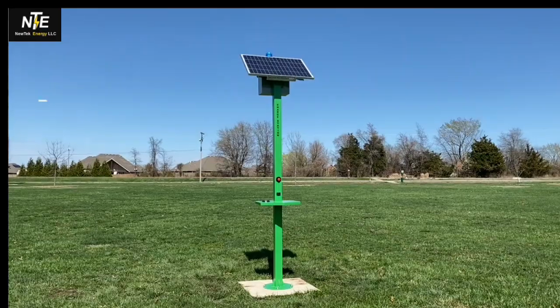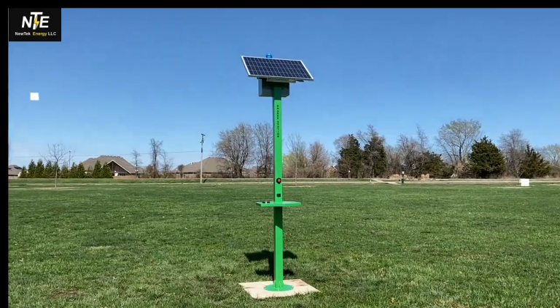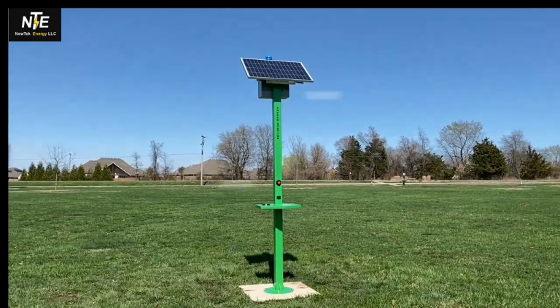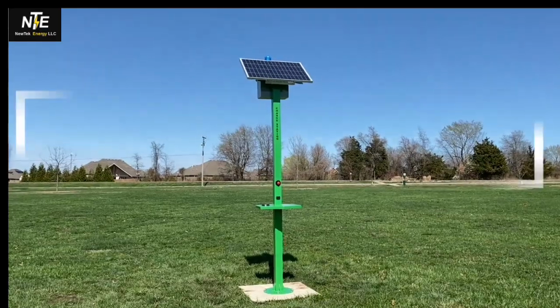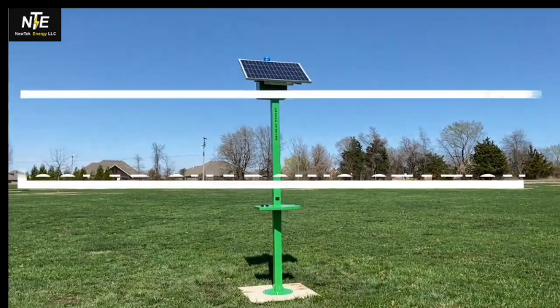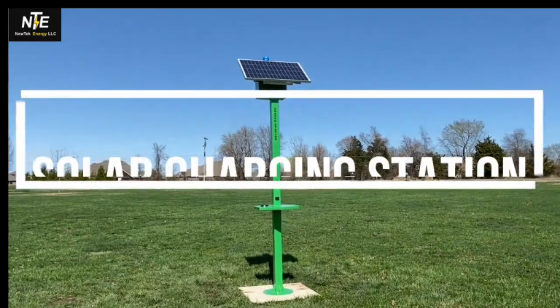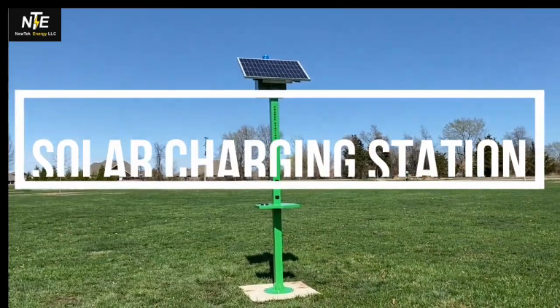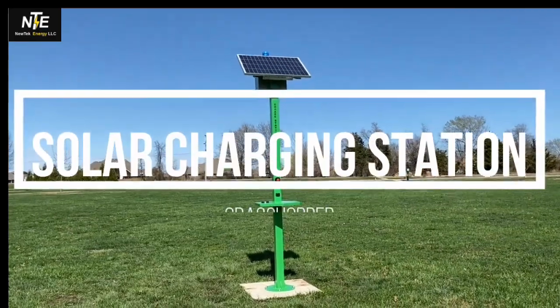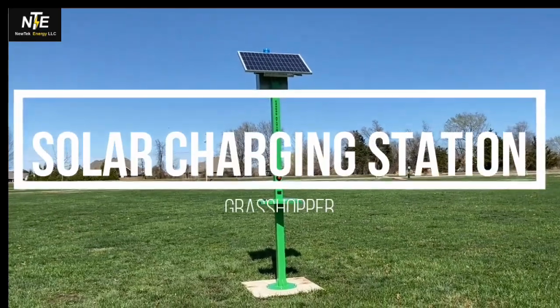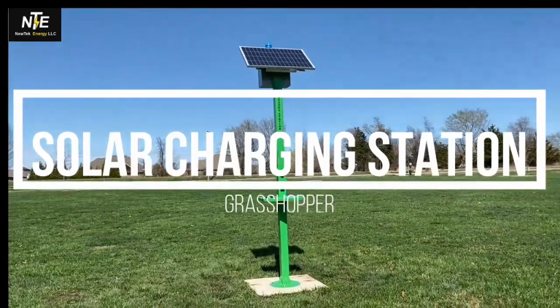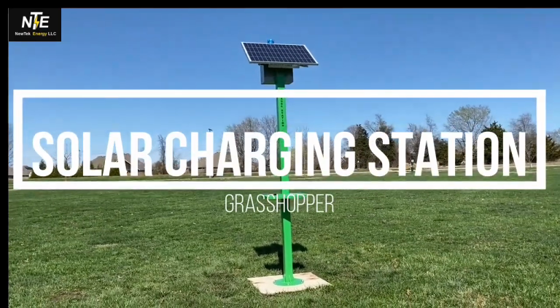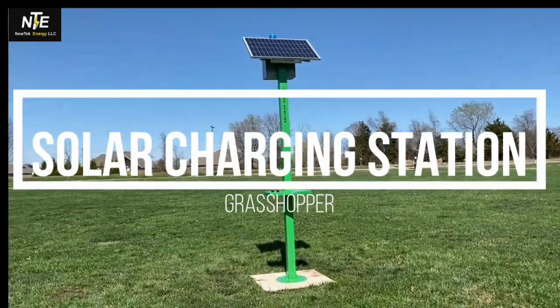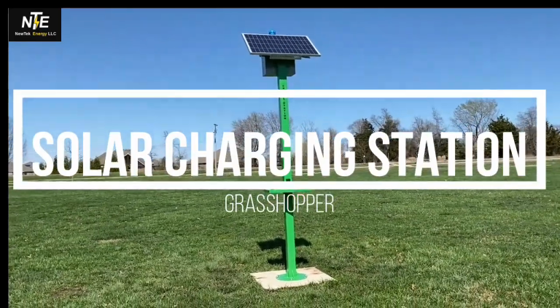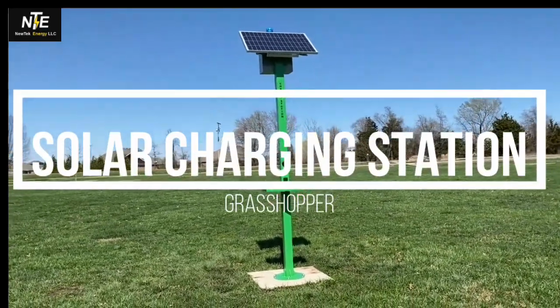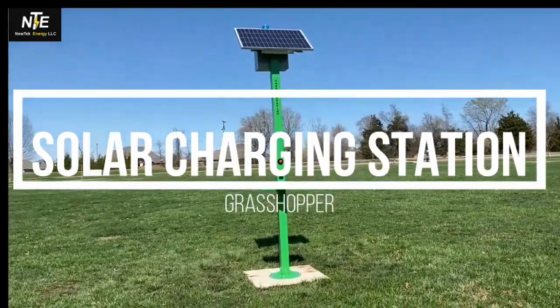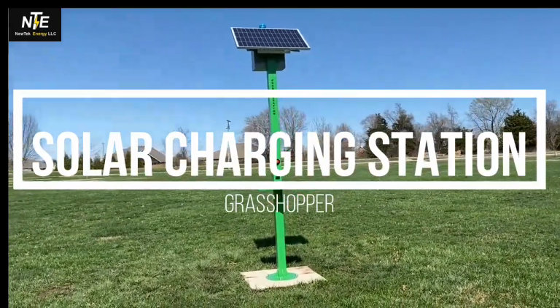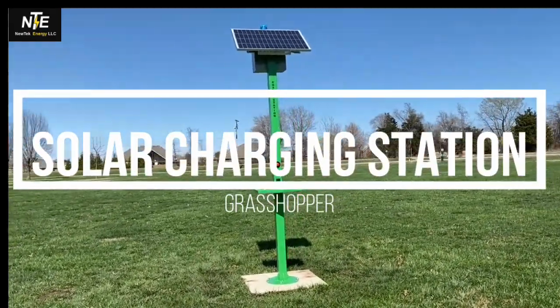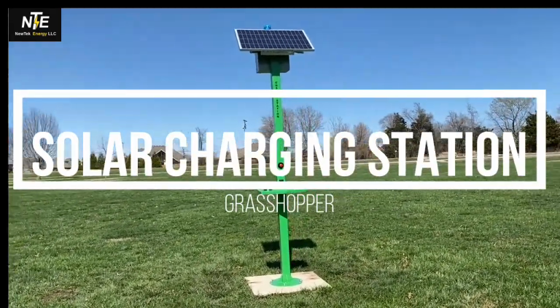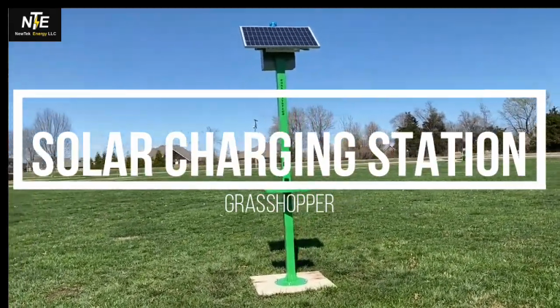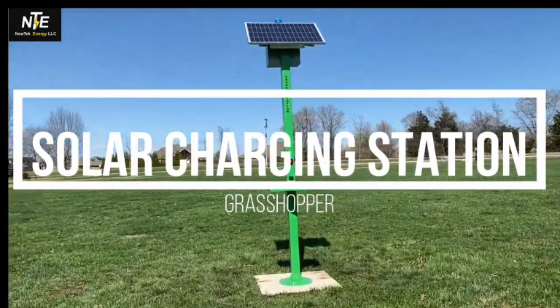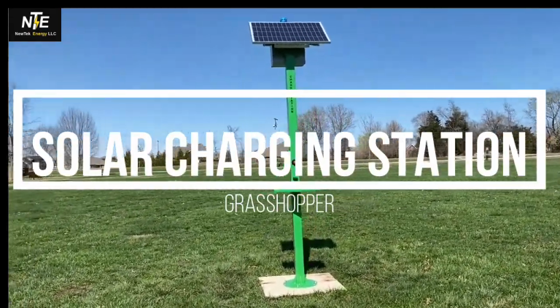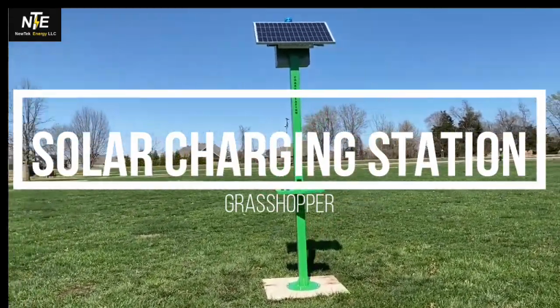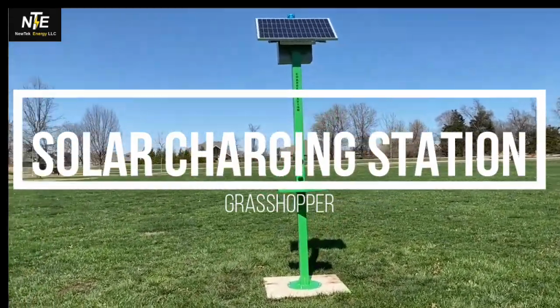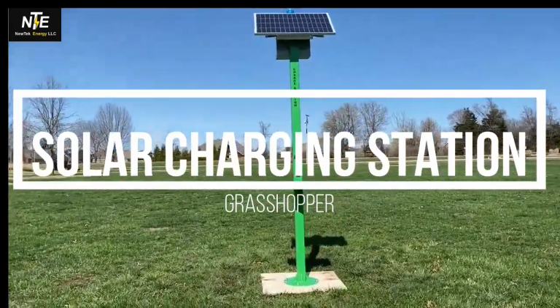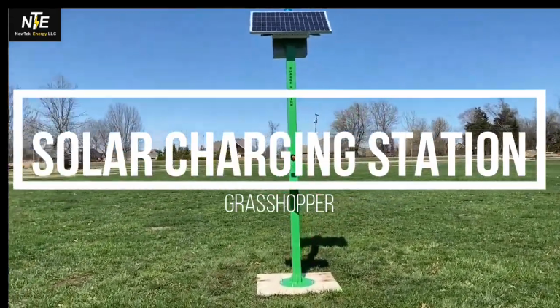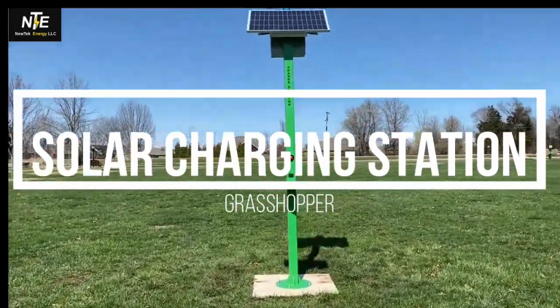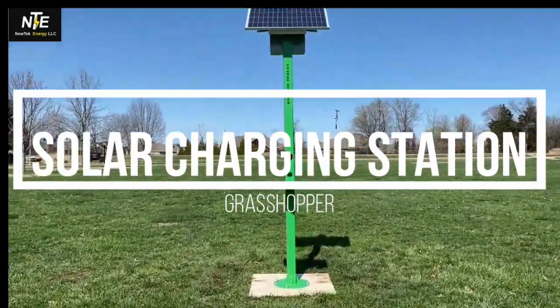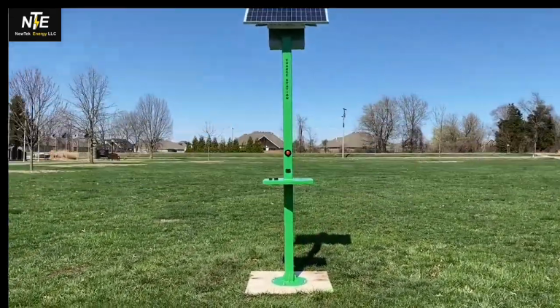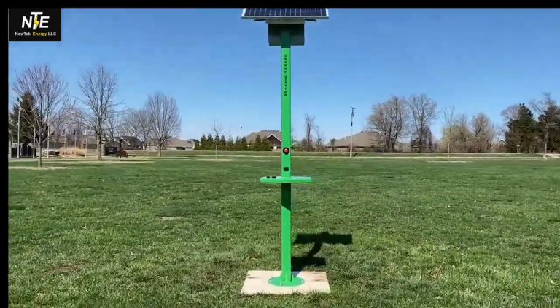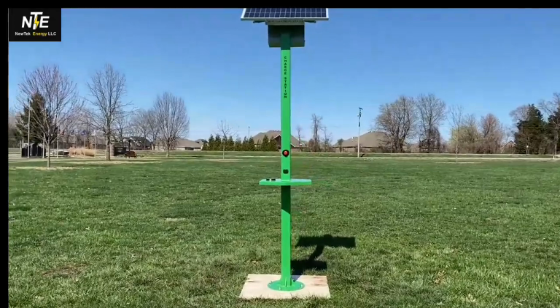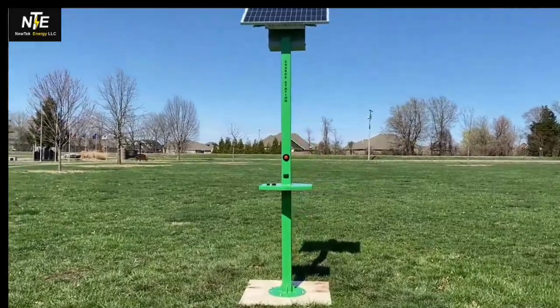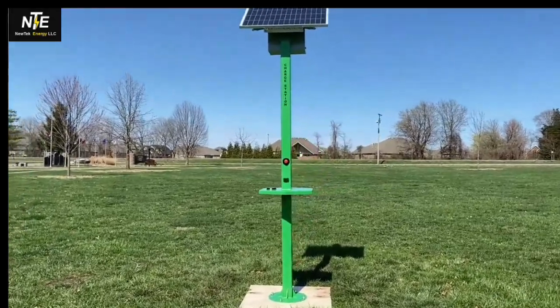Alright, here's a video of a grasshopper. This is a great demo unit.